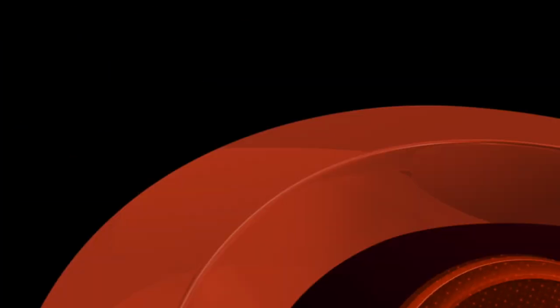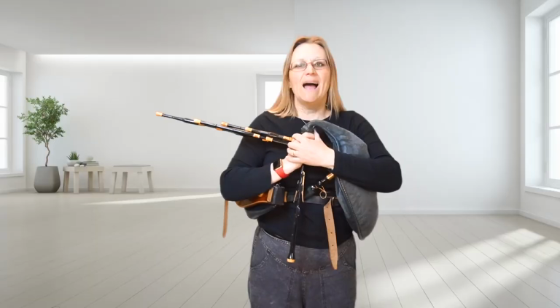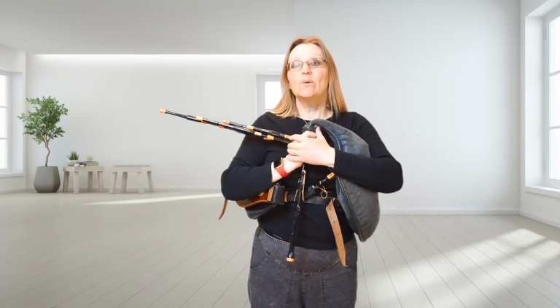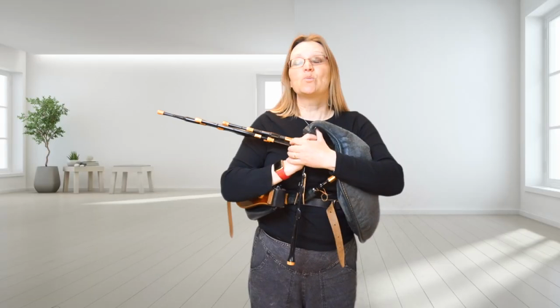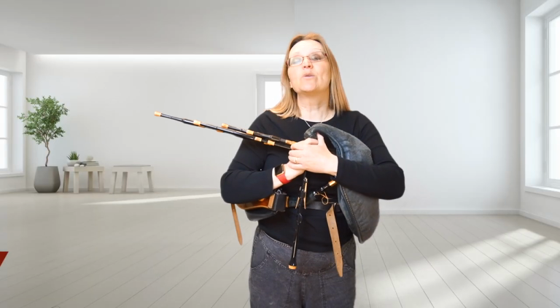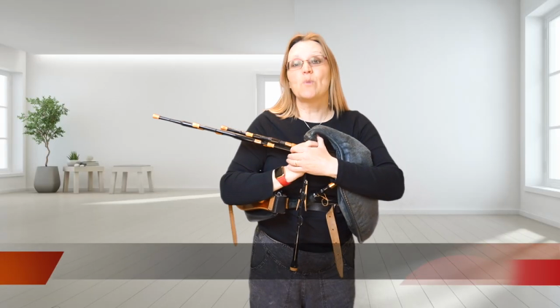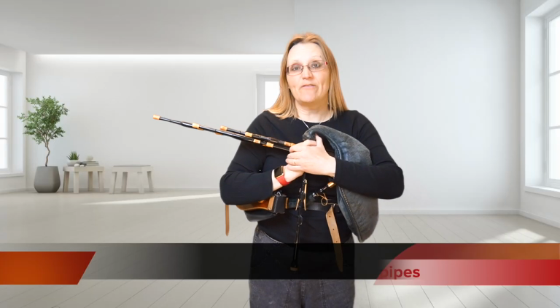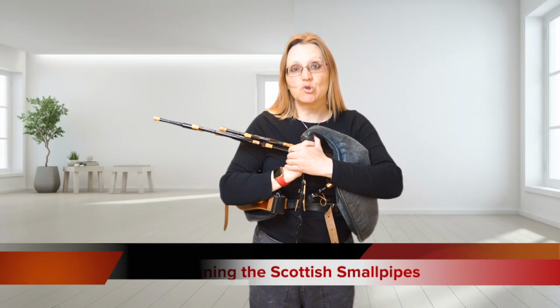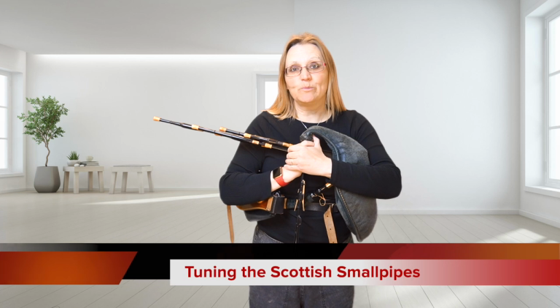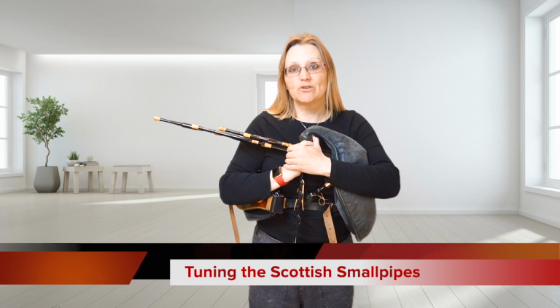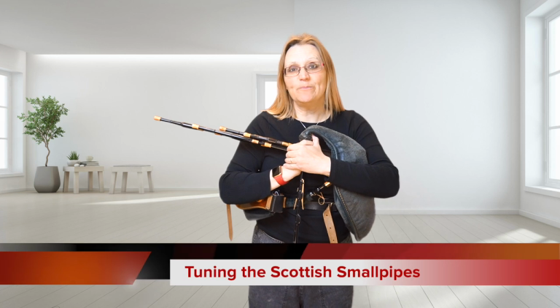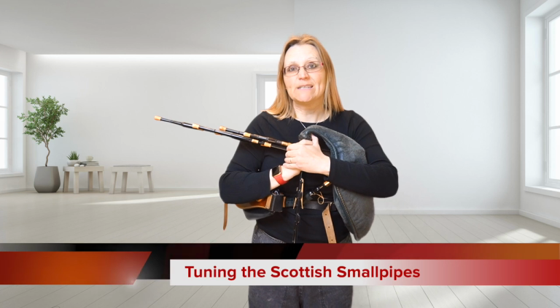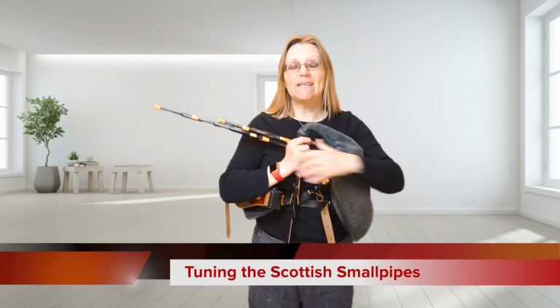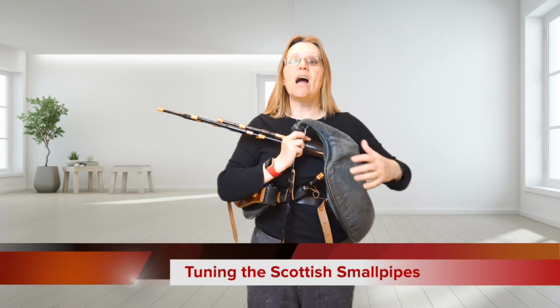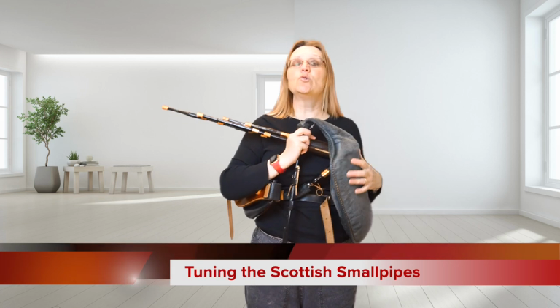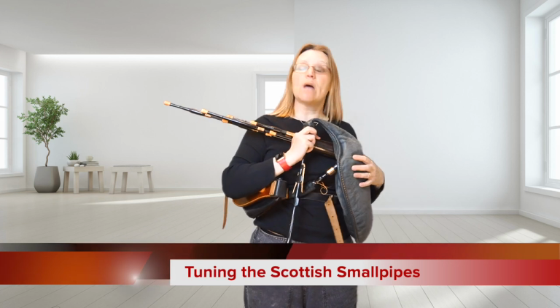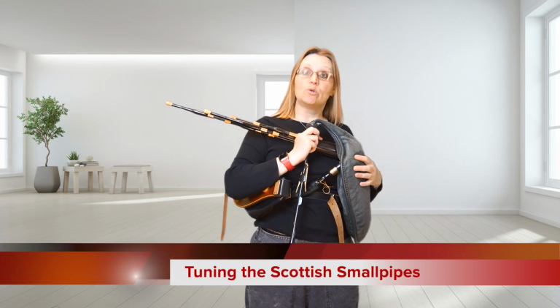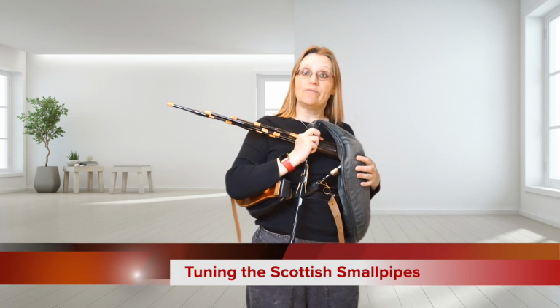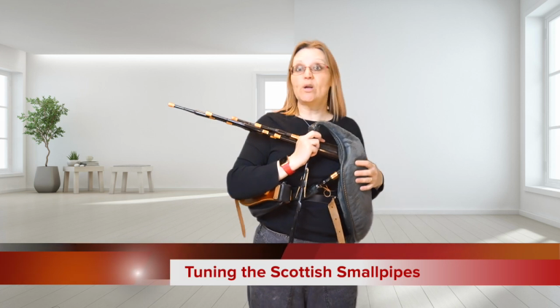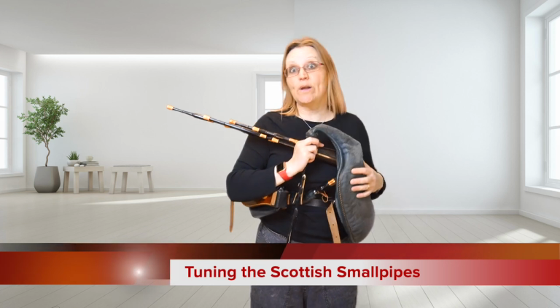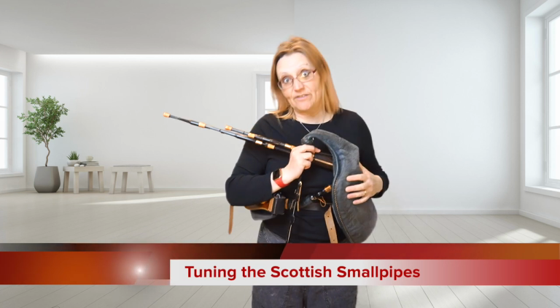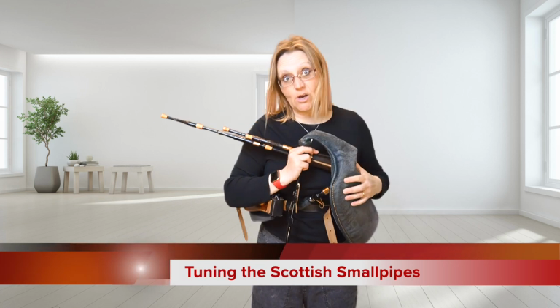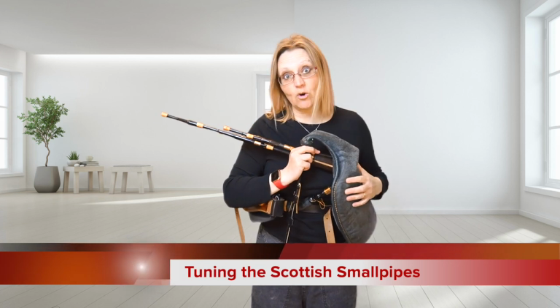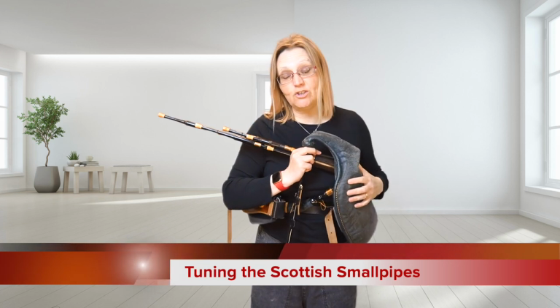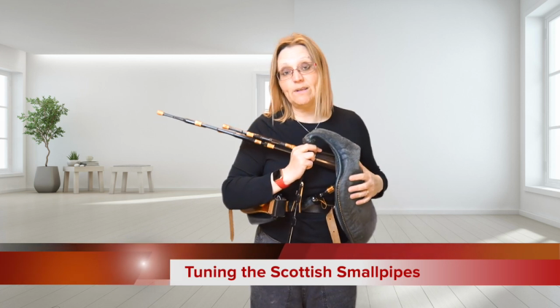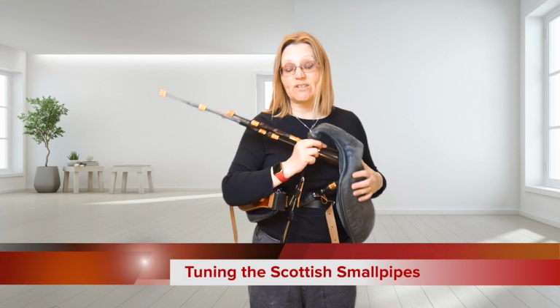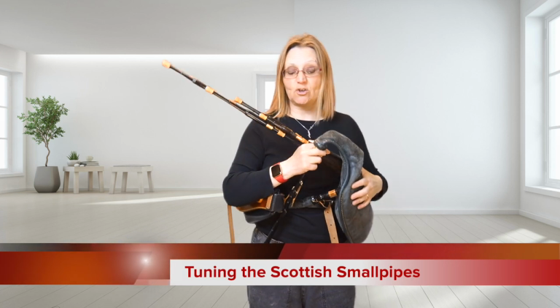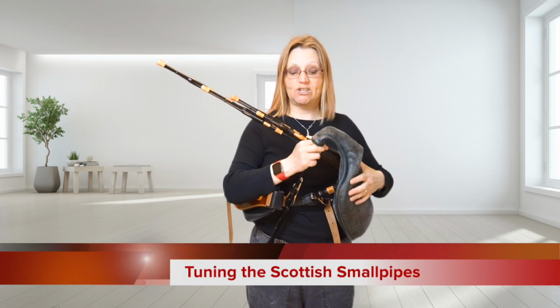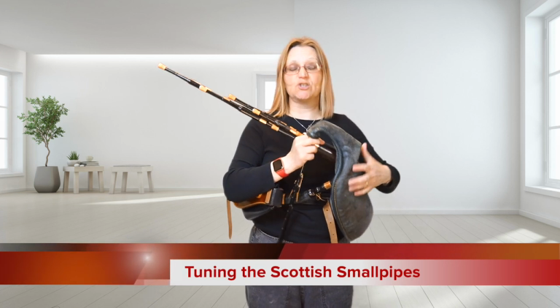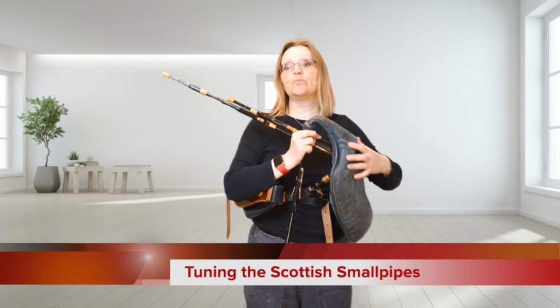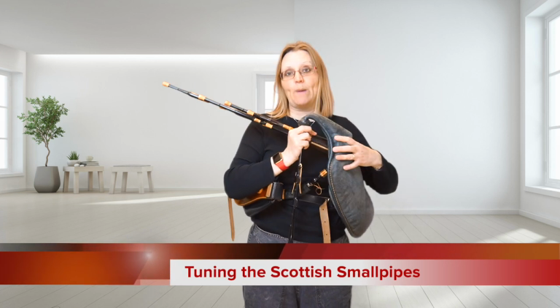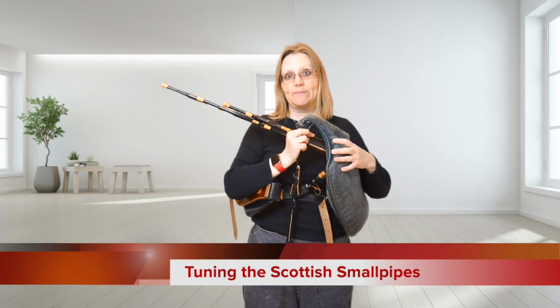Hello and welcome to my virtual music room. Today I thought I would do a very quick video on tuning my Scottish small pipes.